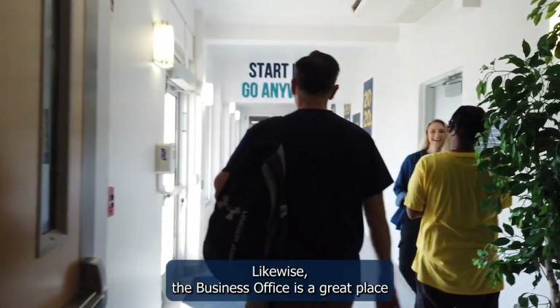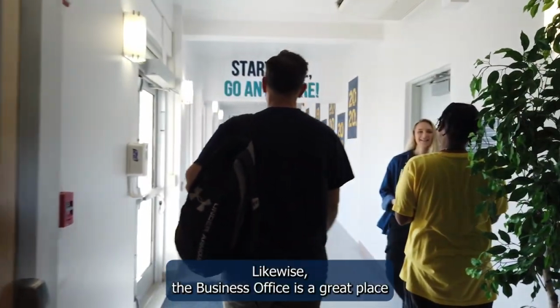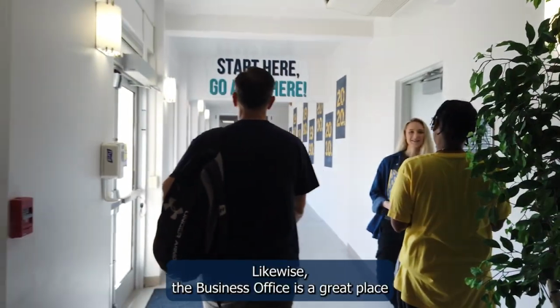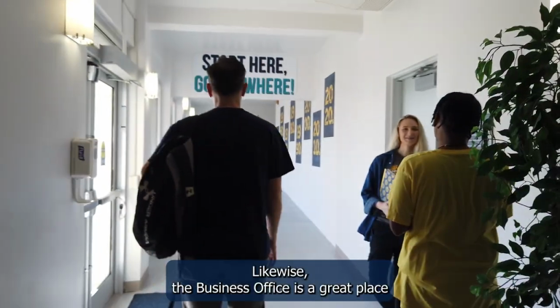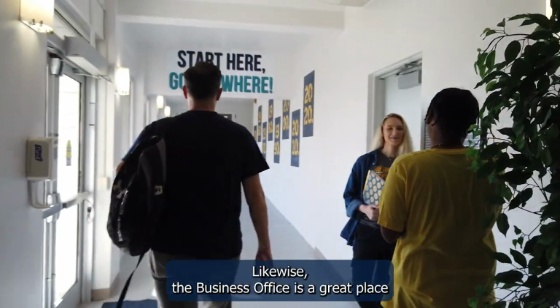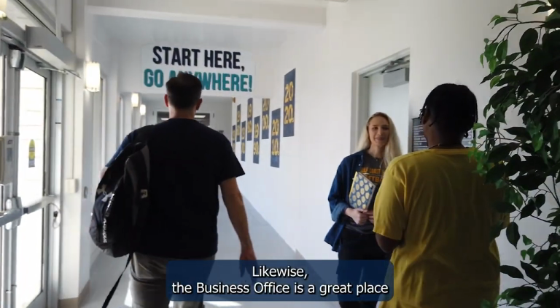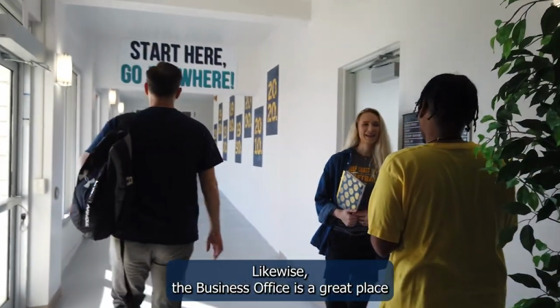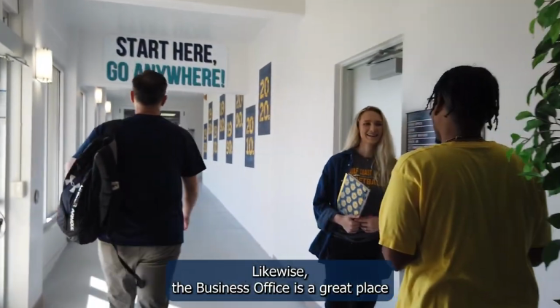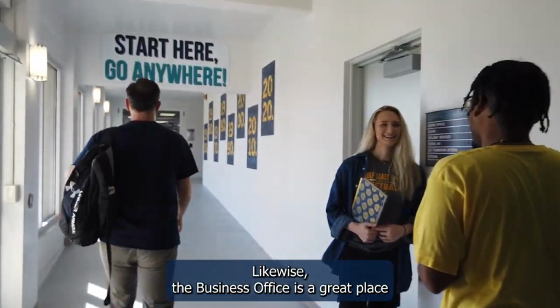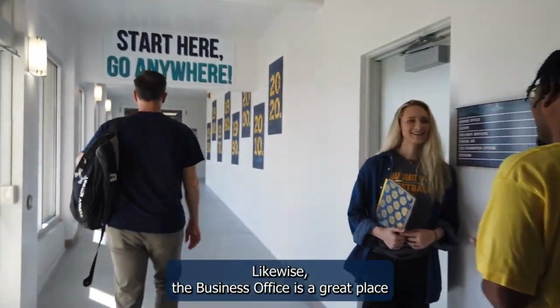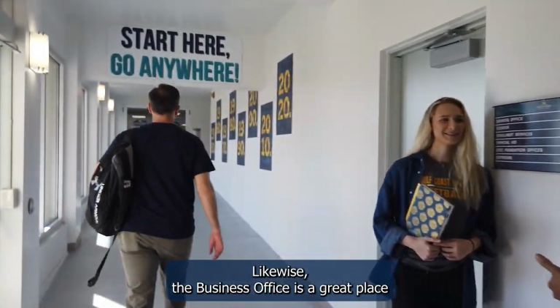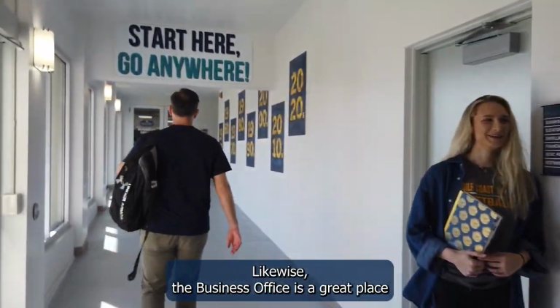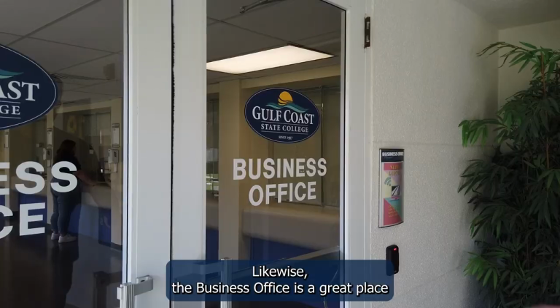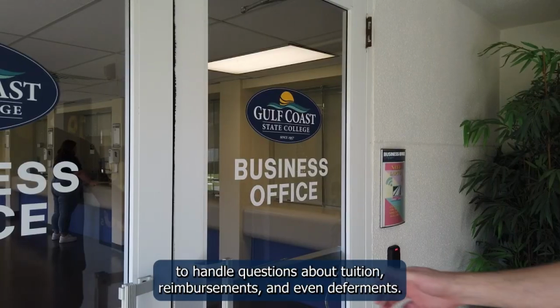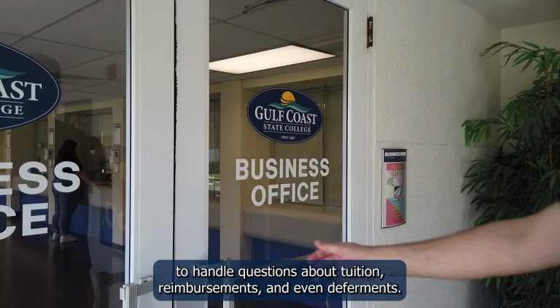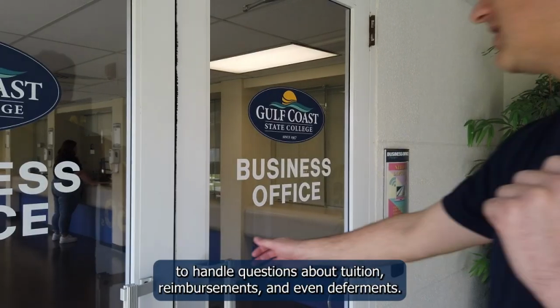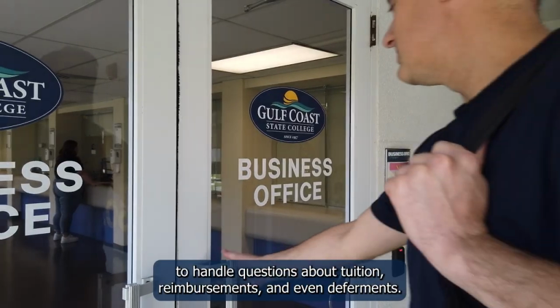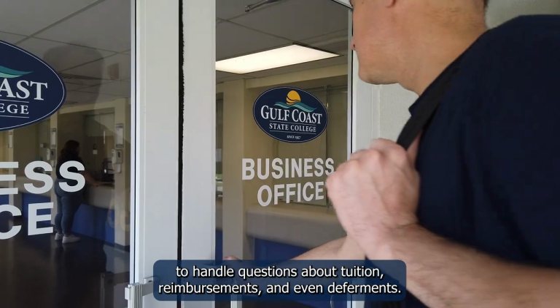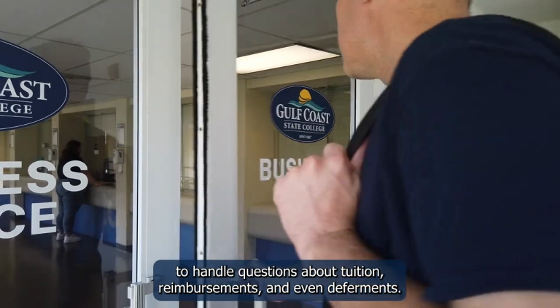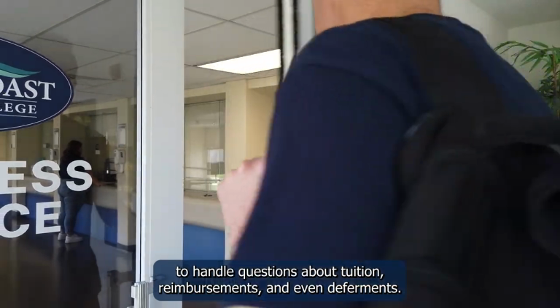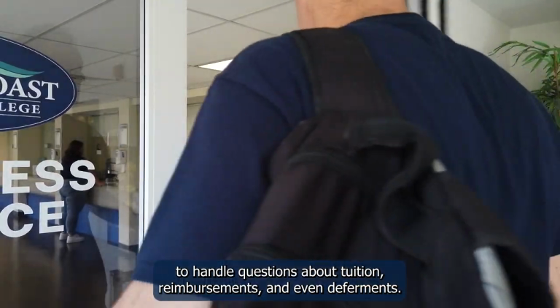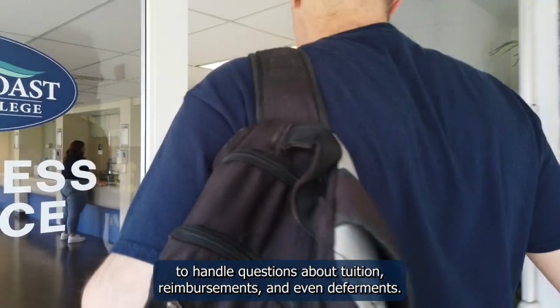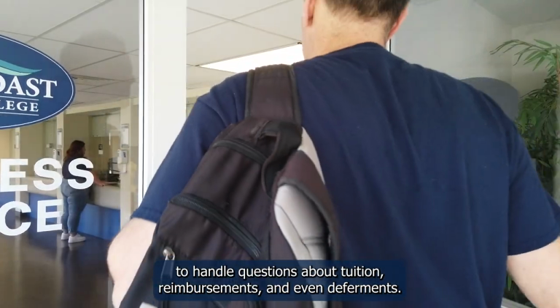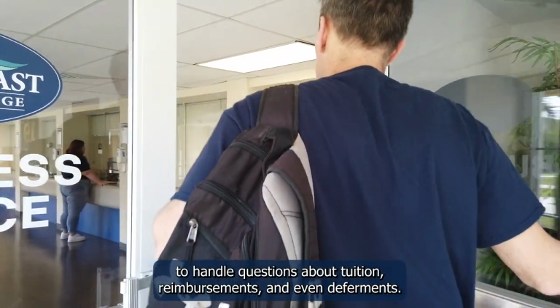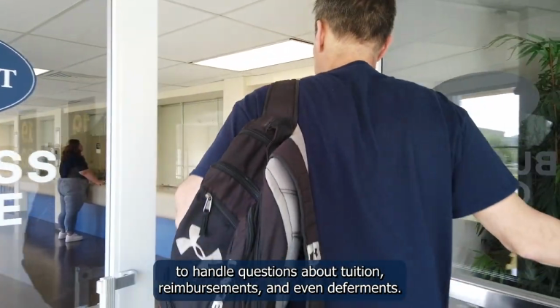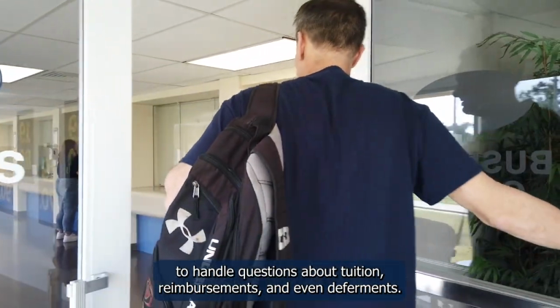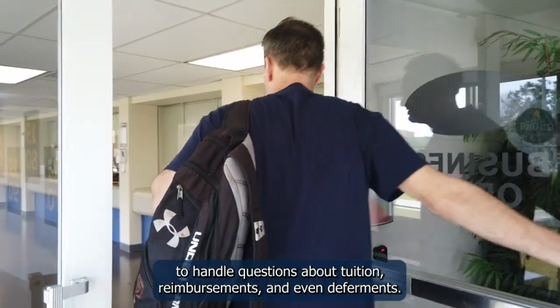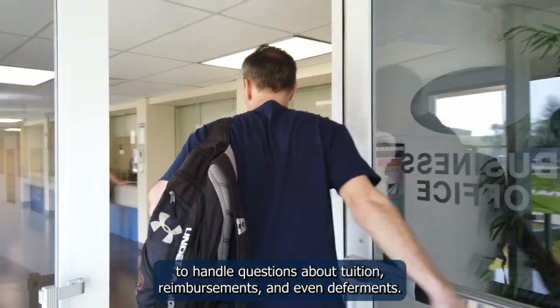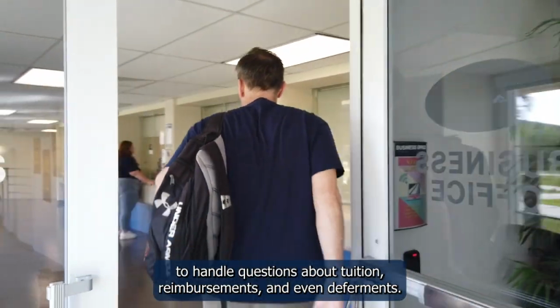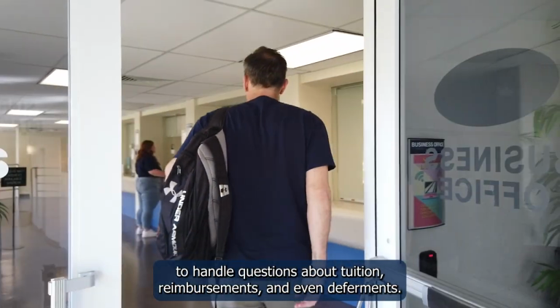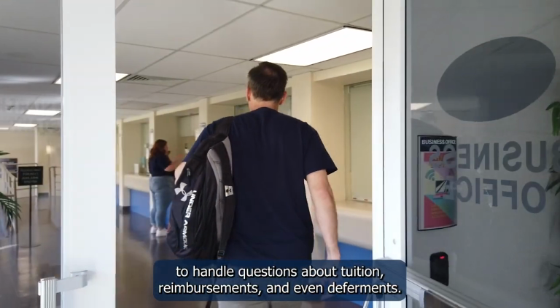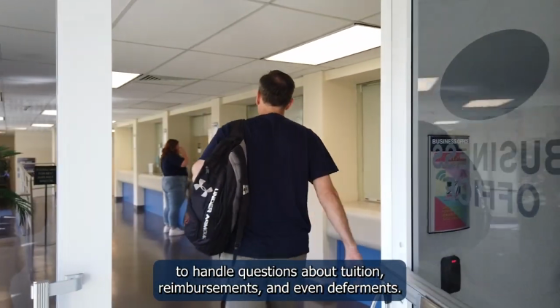Likewise, the Business Office is a great place to handle questions about tuition, reimbursements, and even deferments.